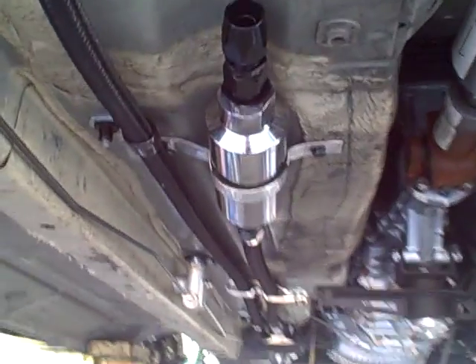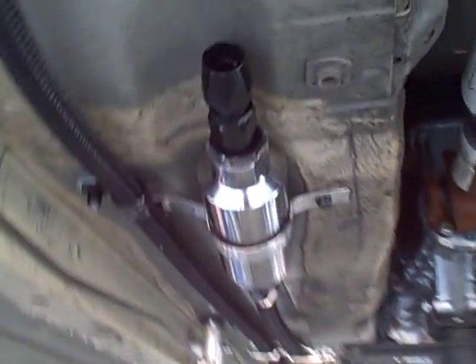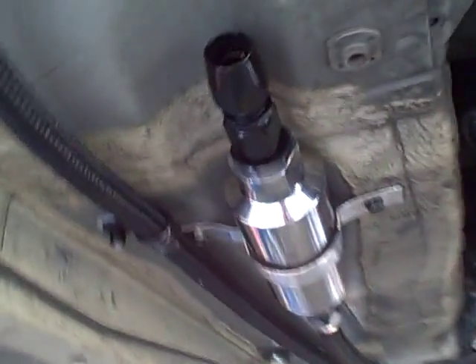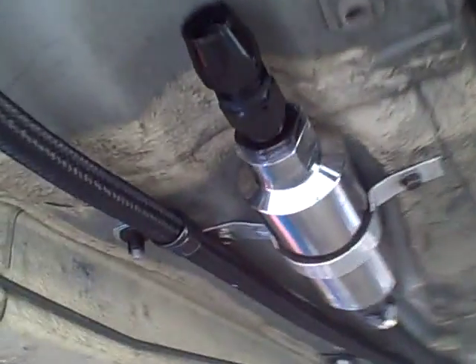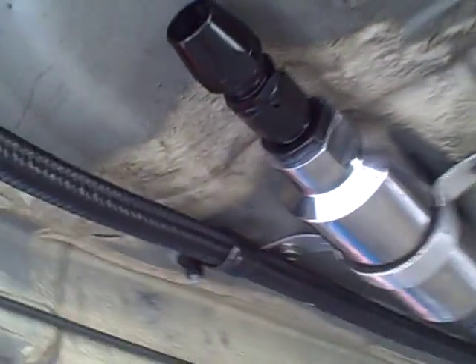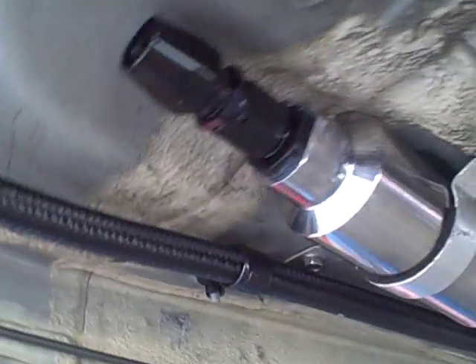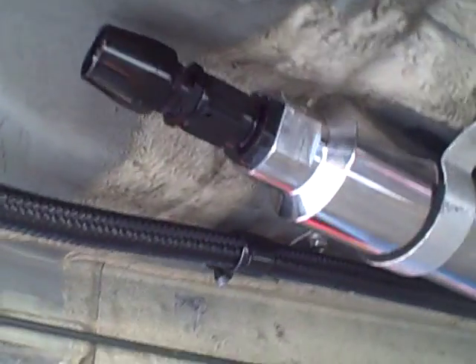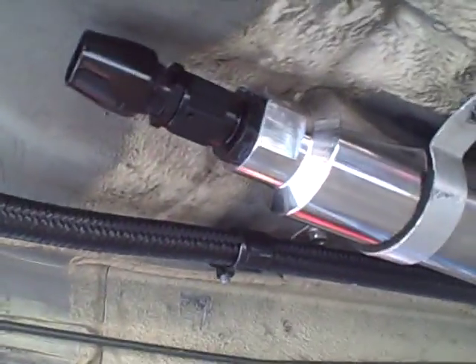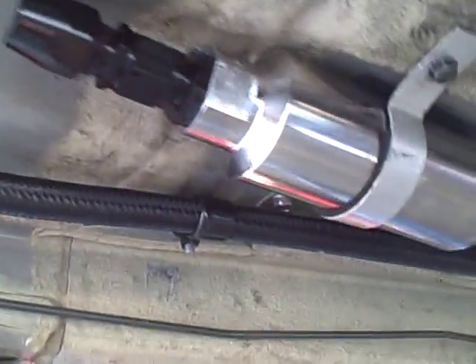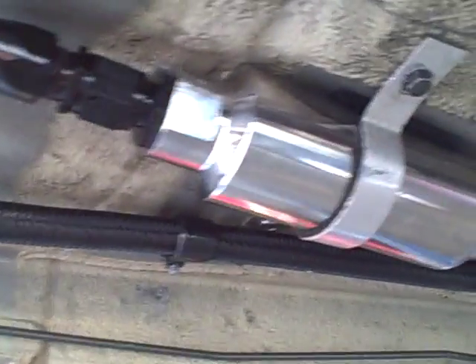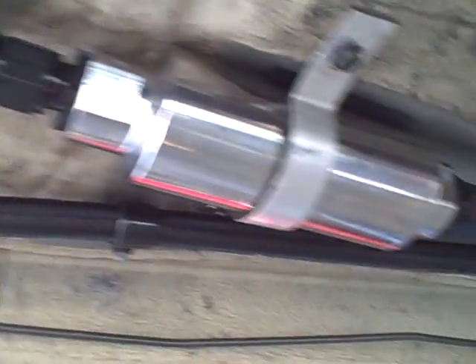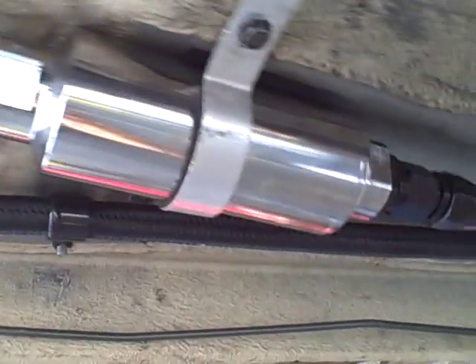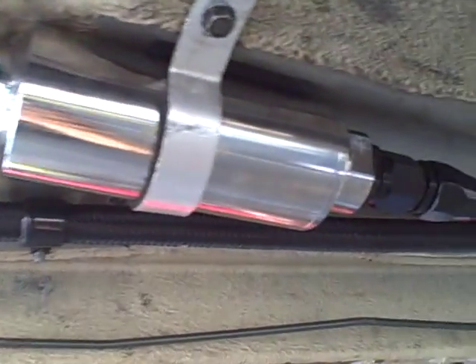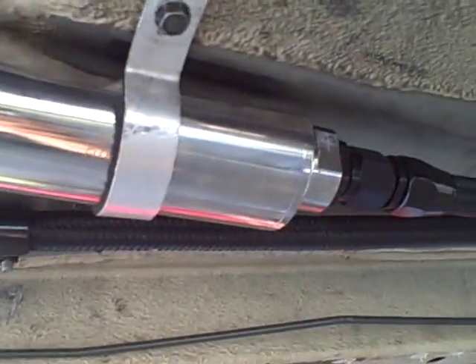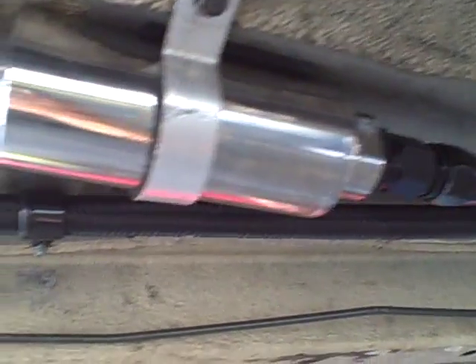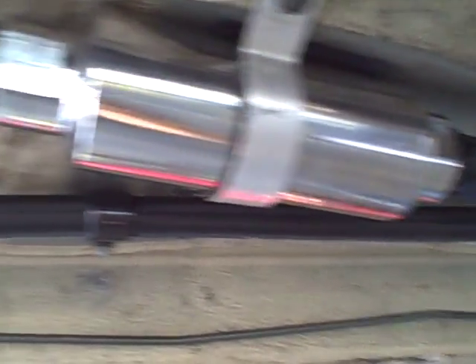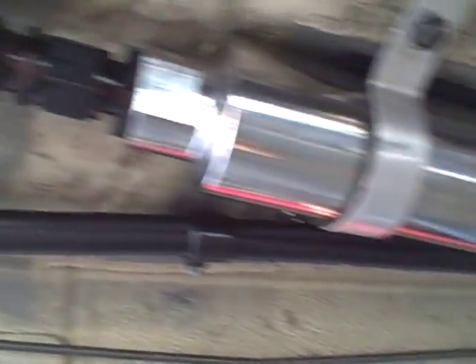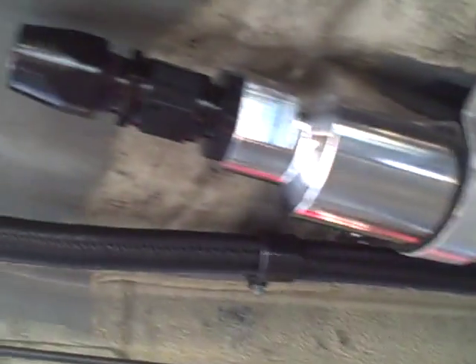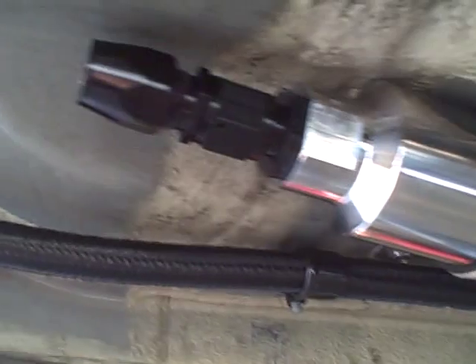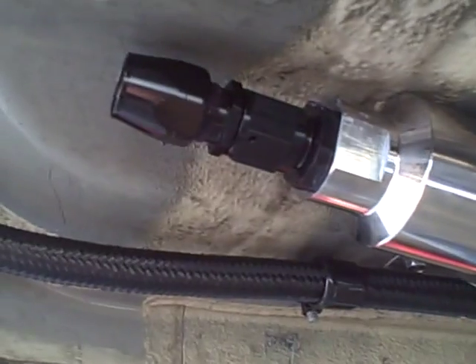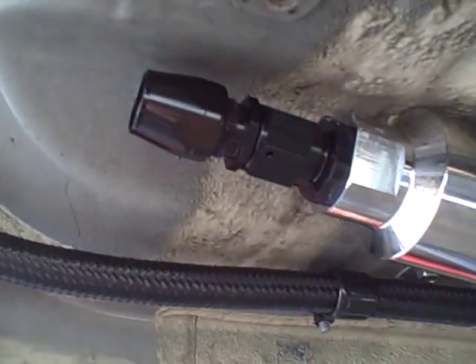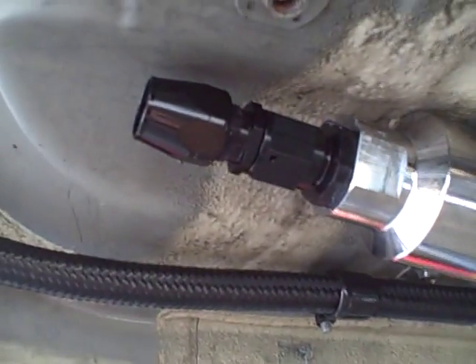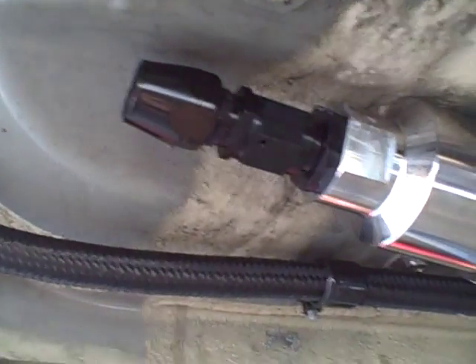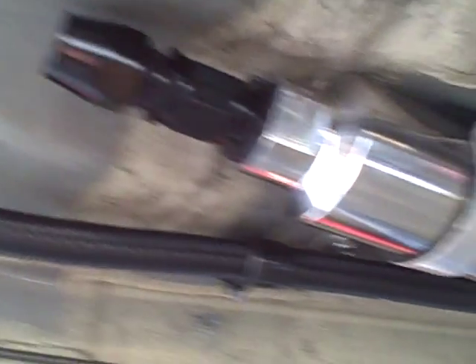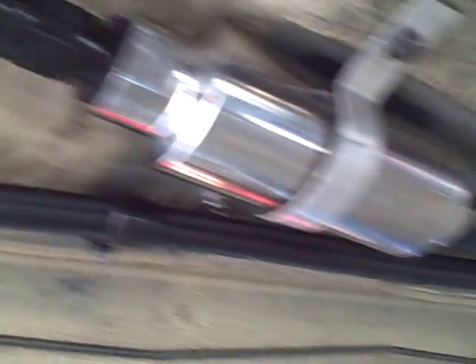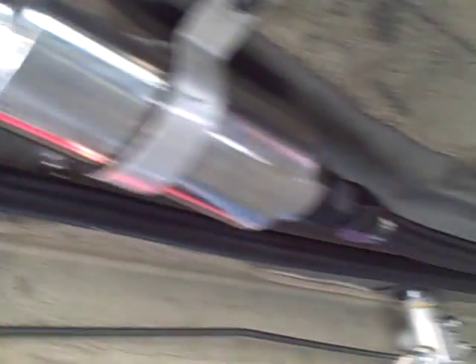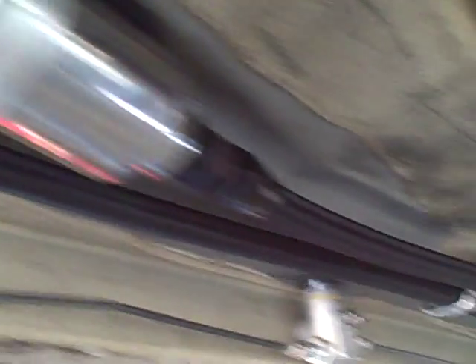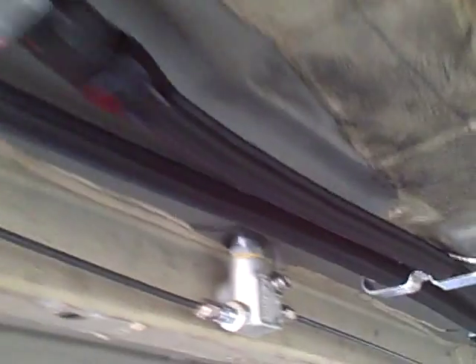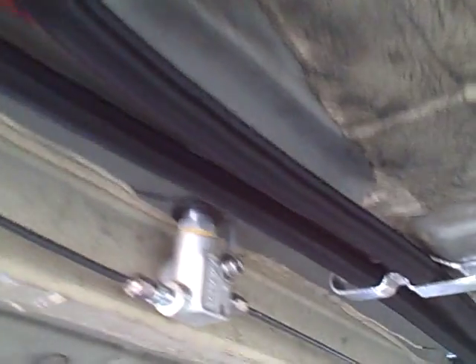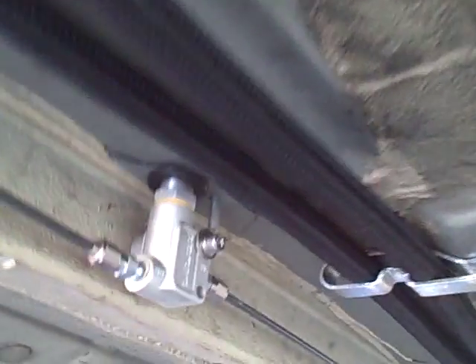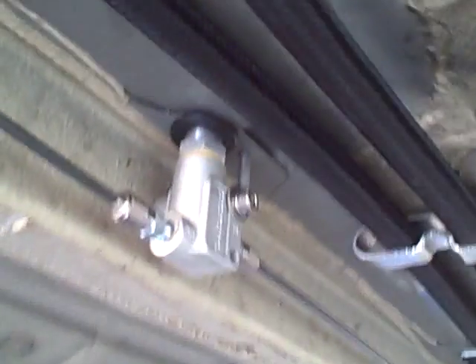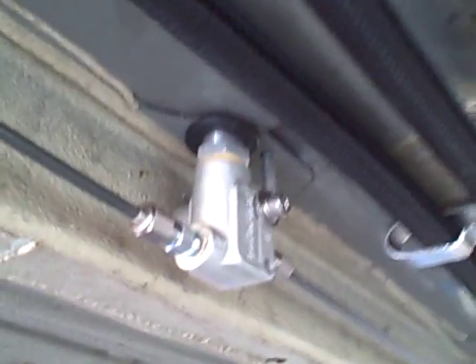Right here, as you can see, is one of our fuel filters — one of the two, actually. It's a 10 AN feed into the bottom of the car.